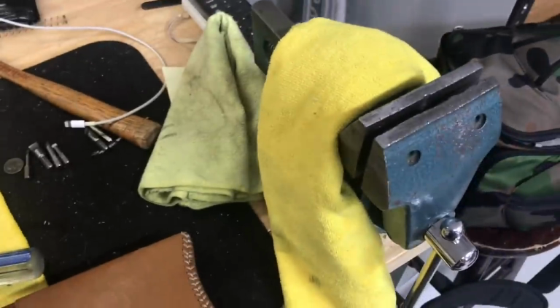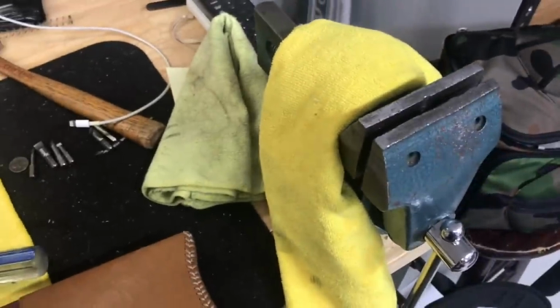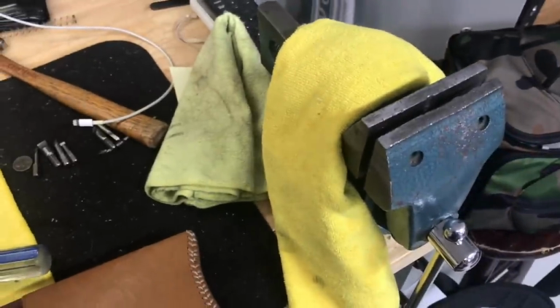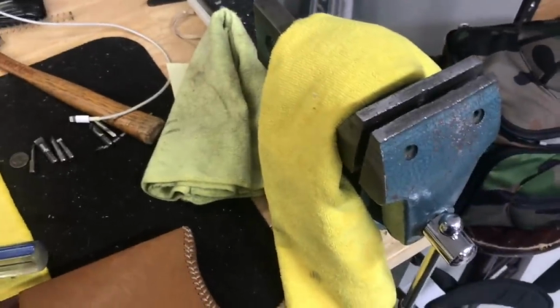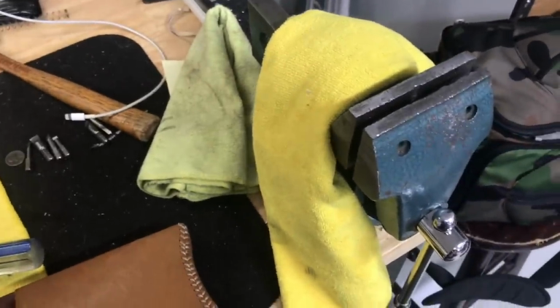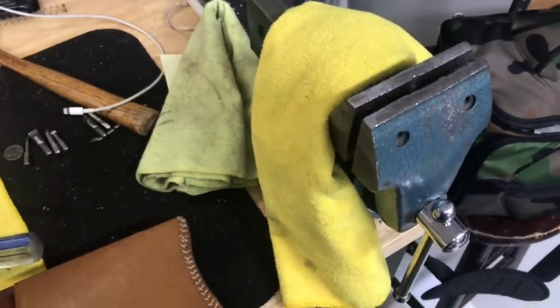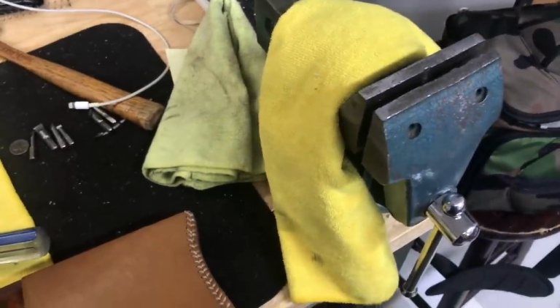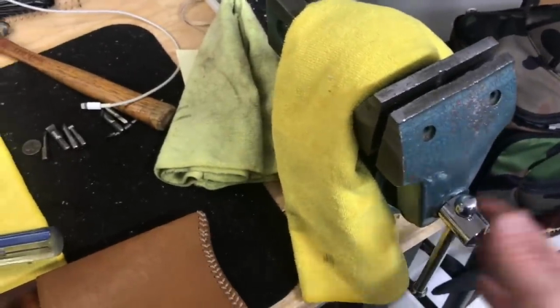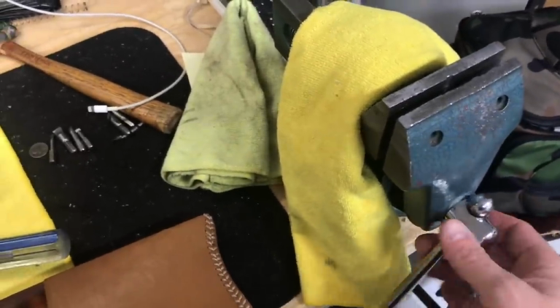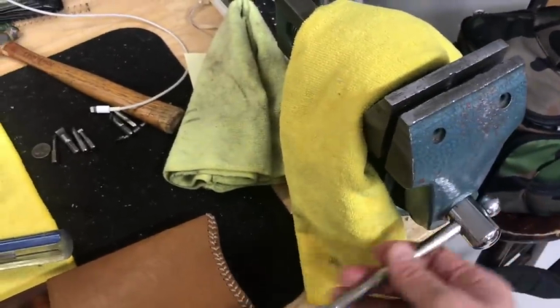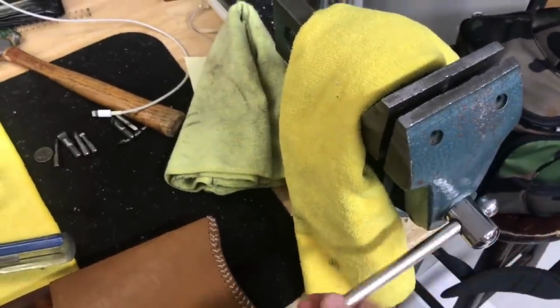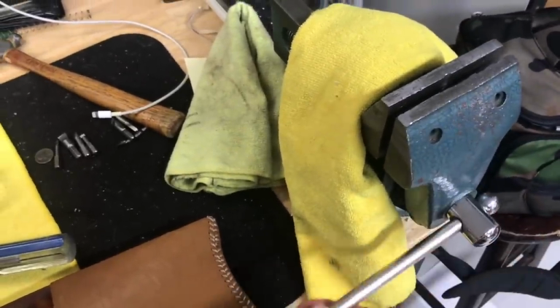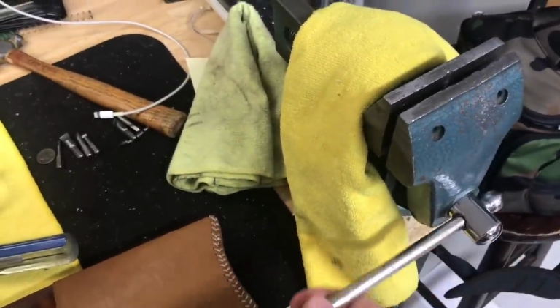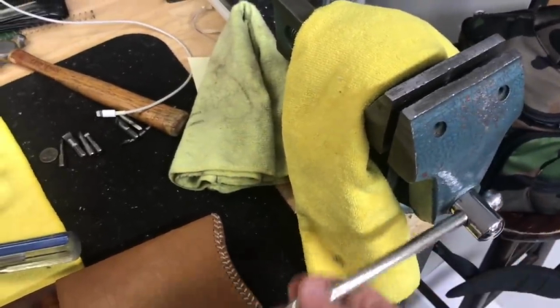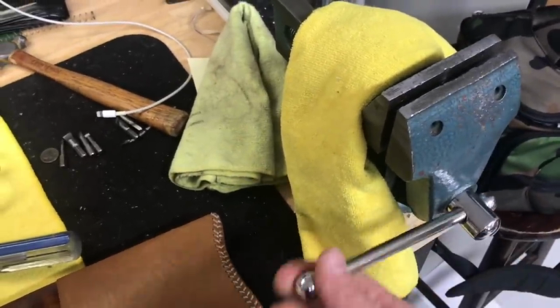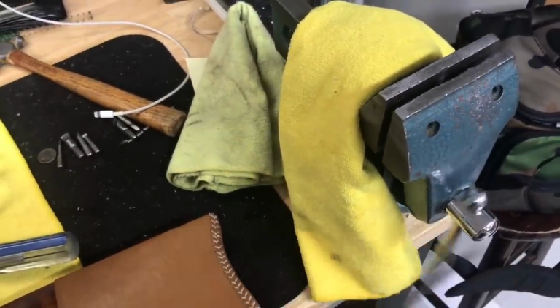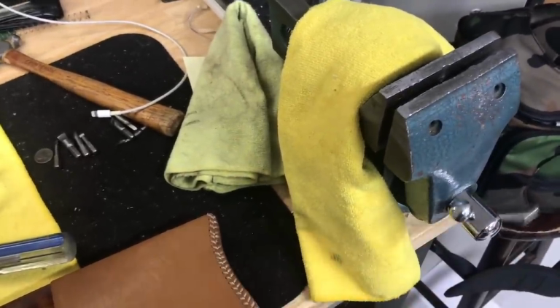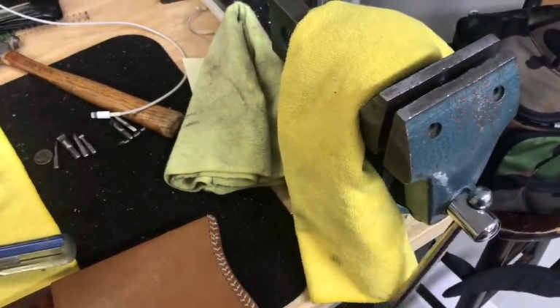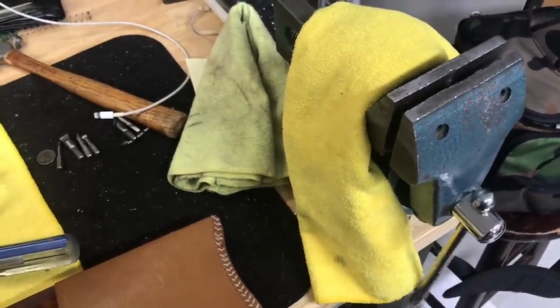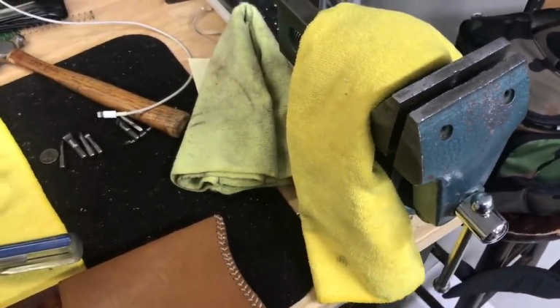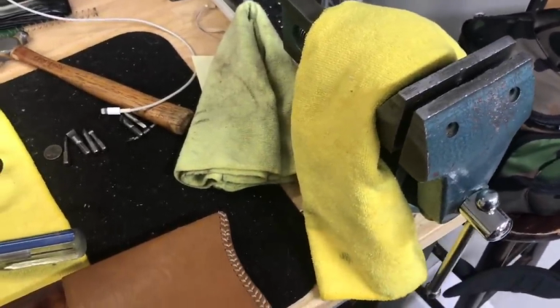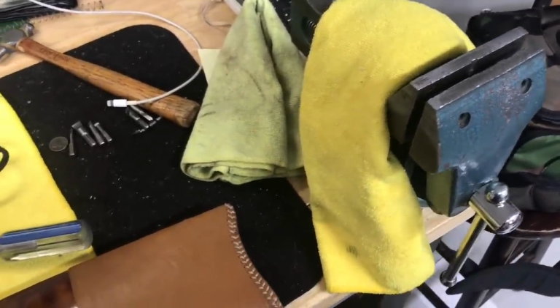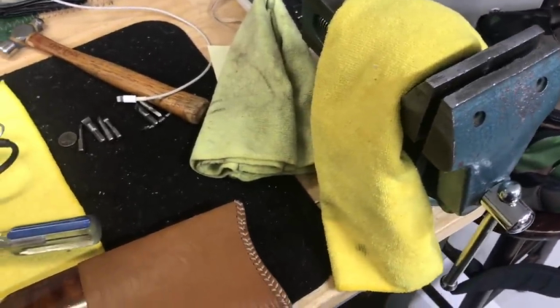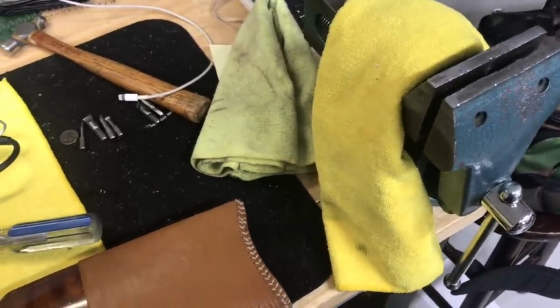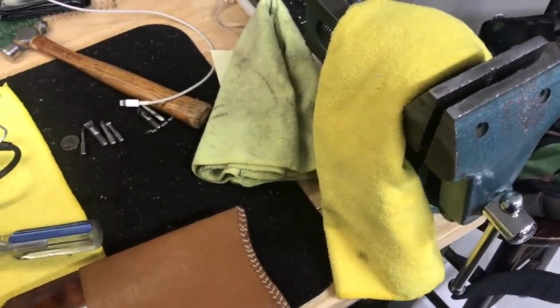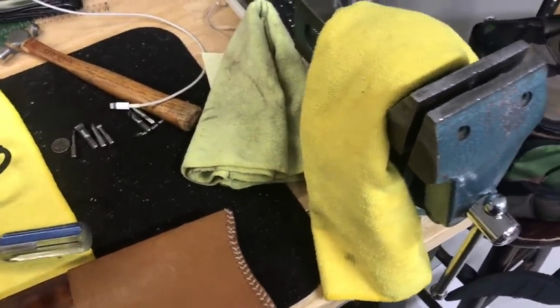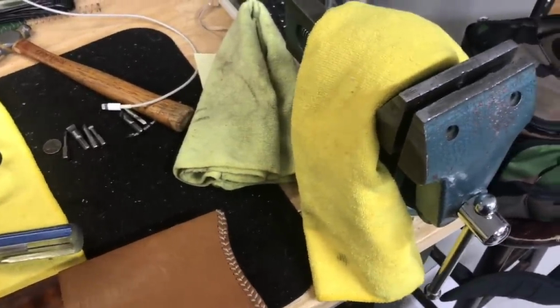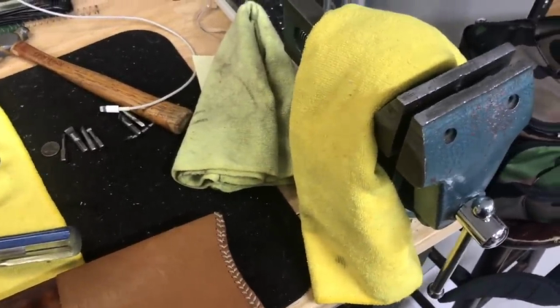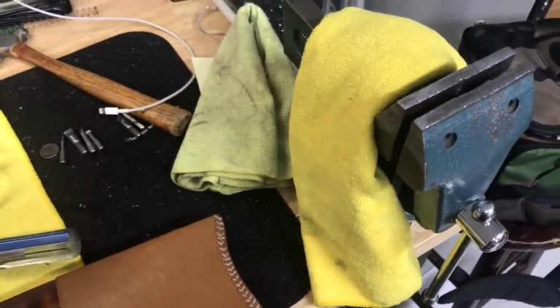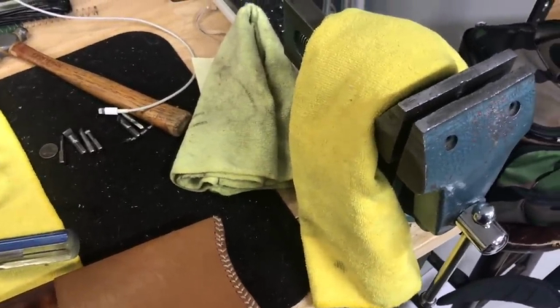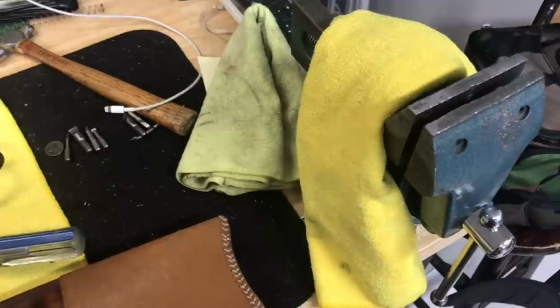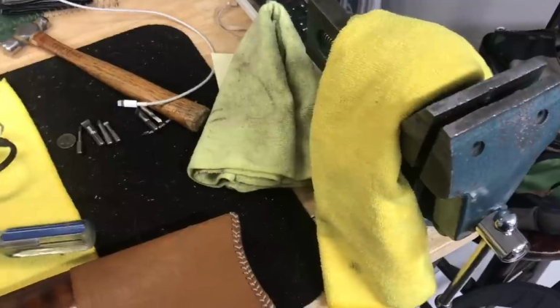A bench vise is also invaluable, especially if you do not have a milling machine.